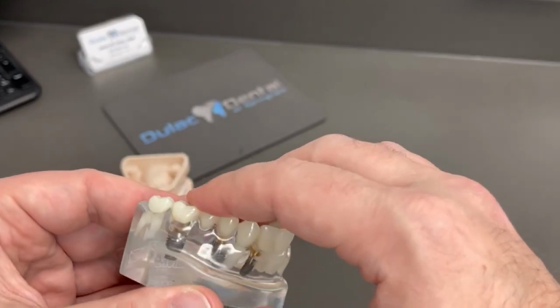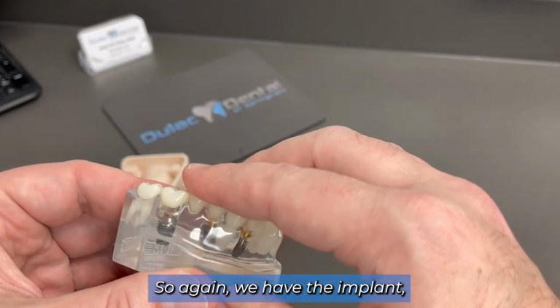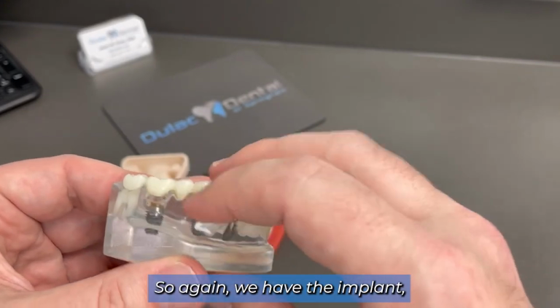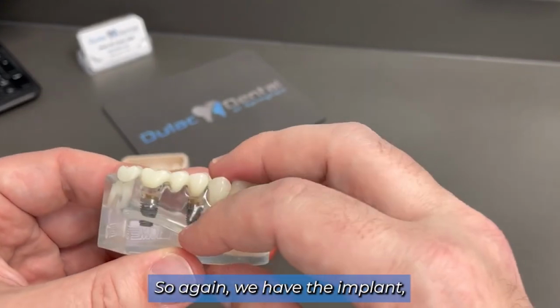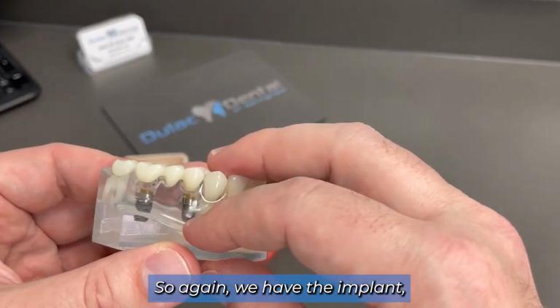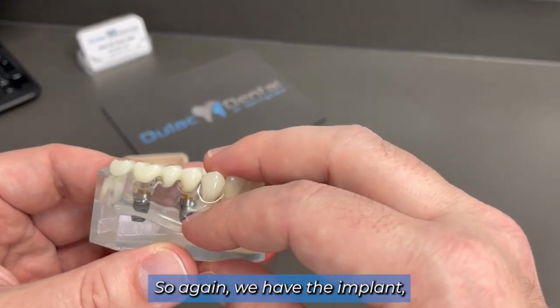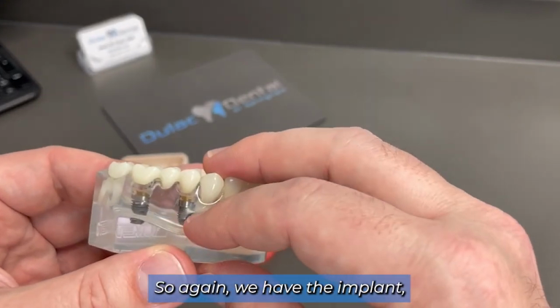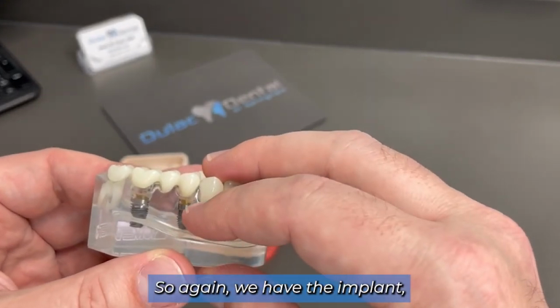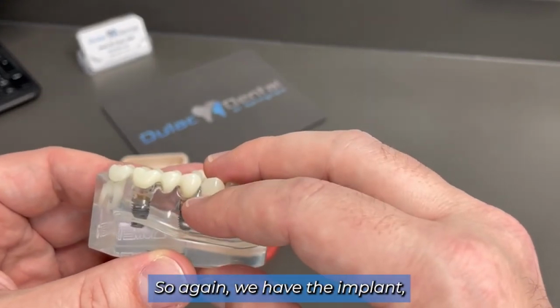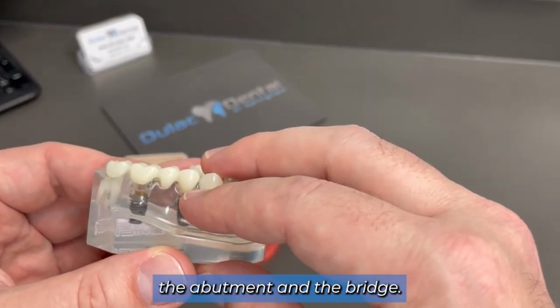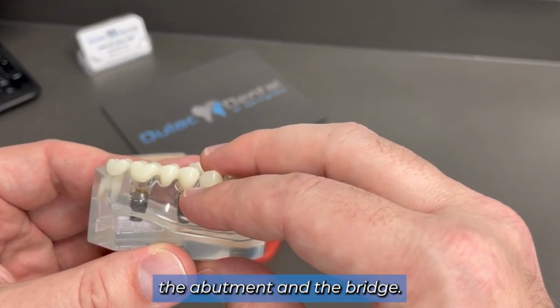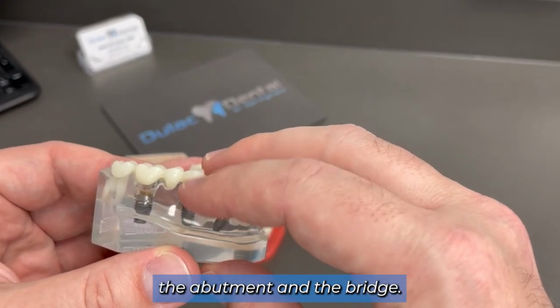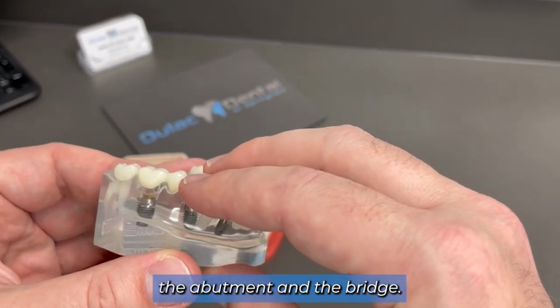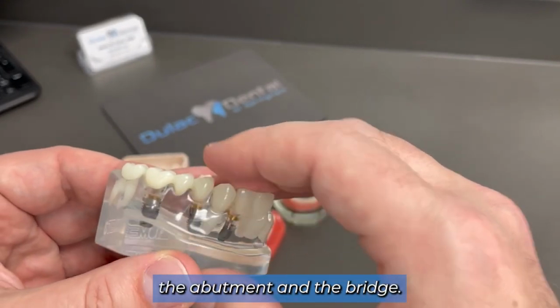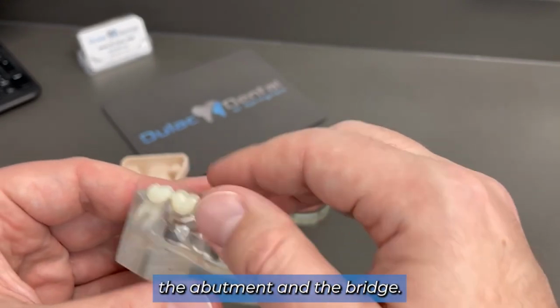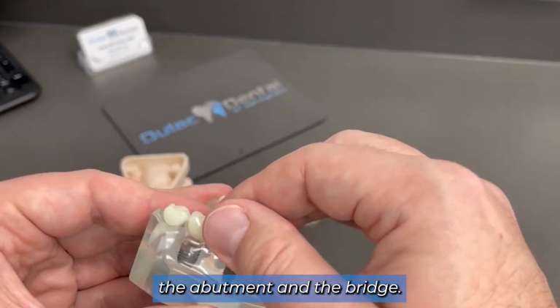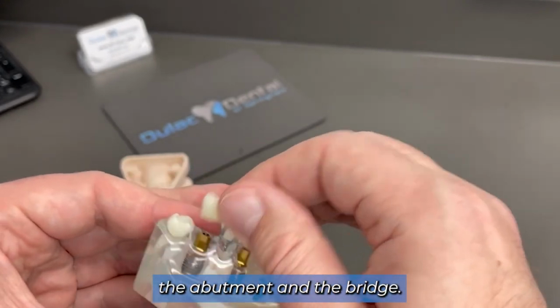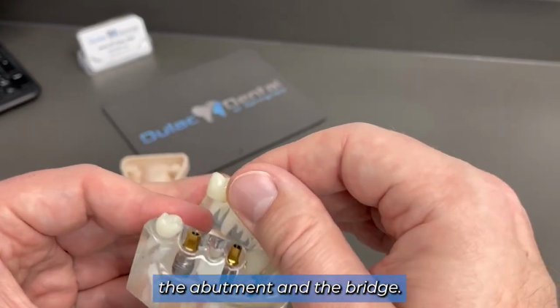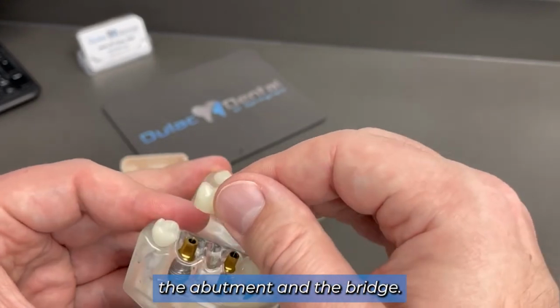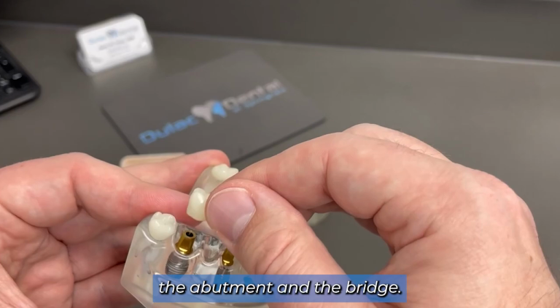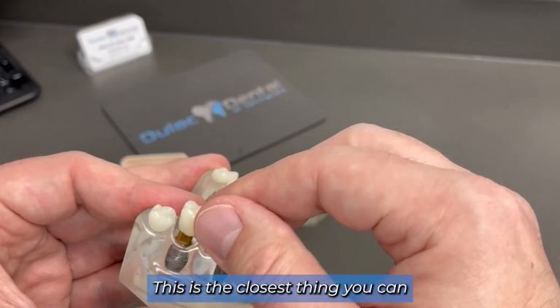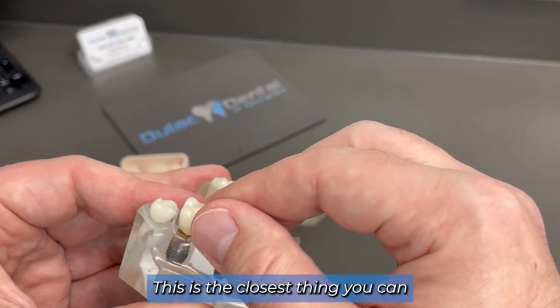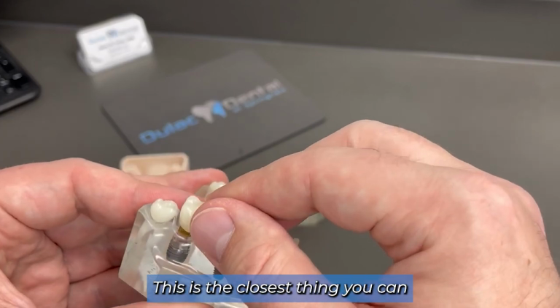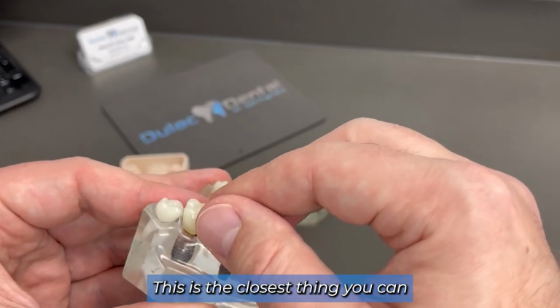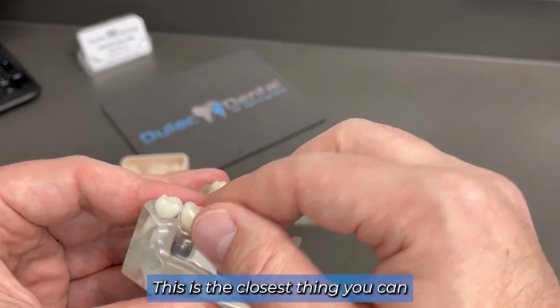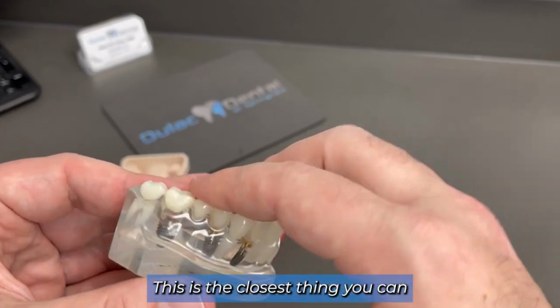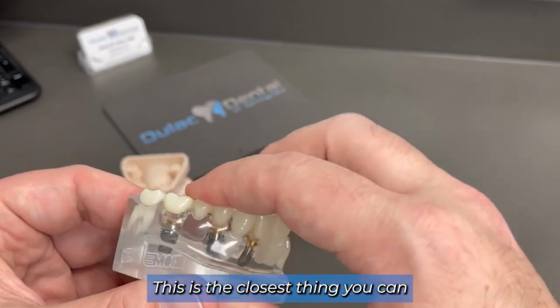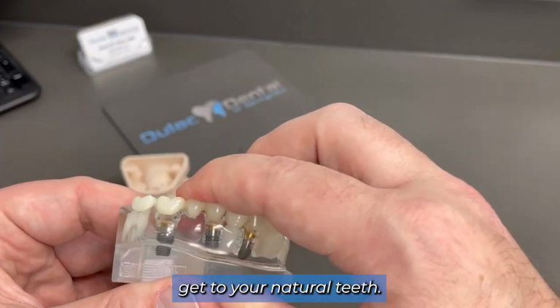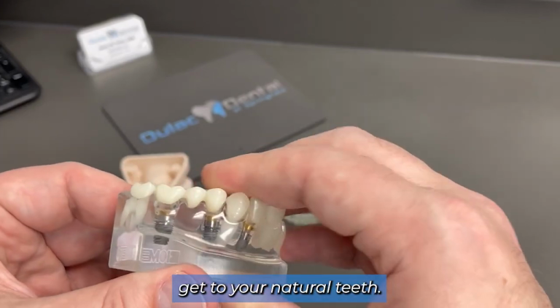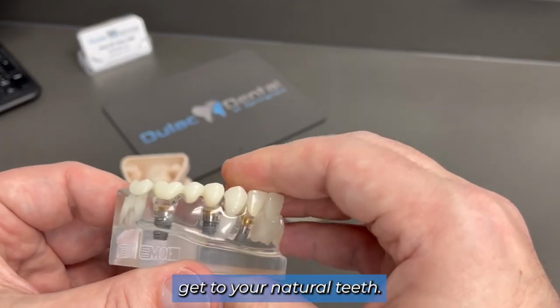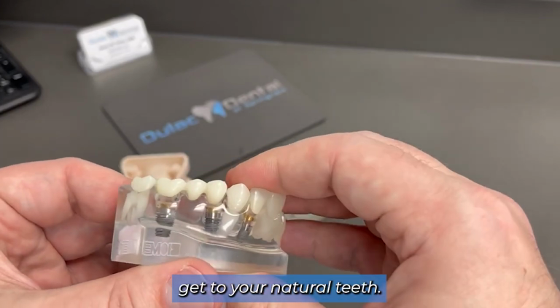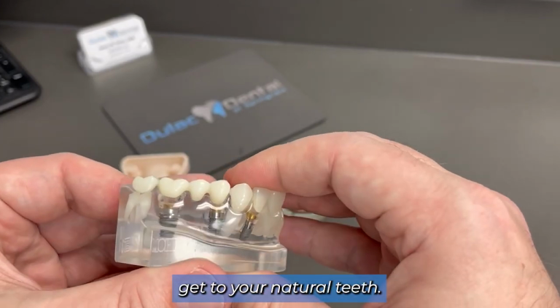So again, we have the implant, the abutment, and the bridge. This is the closest thing you can get to your natural teeth.